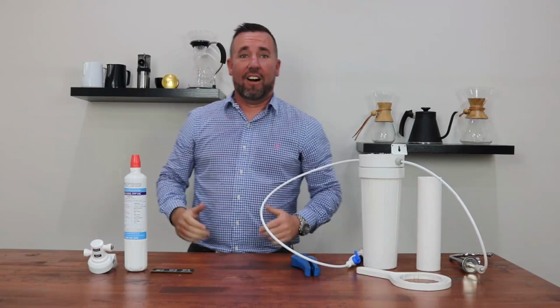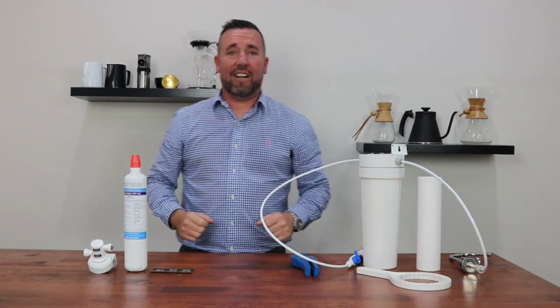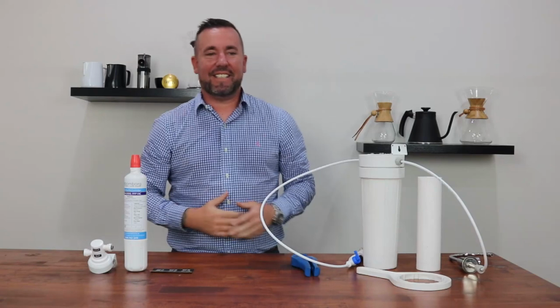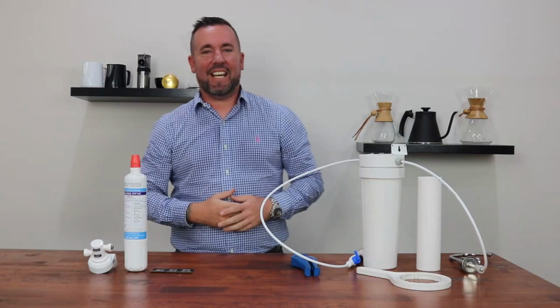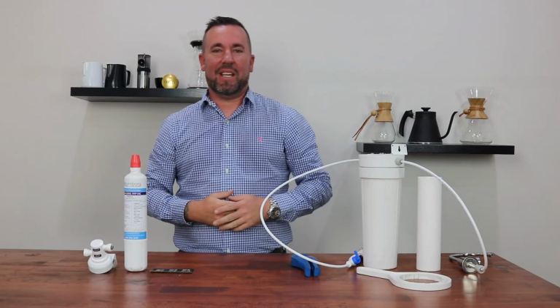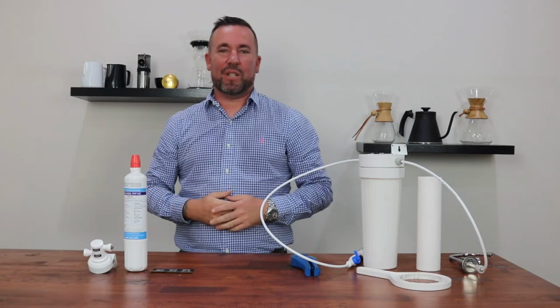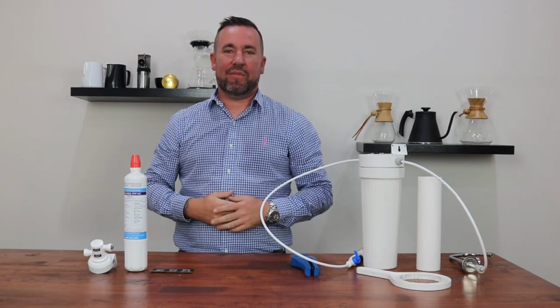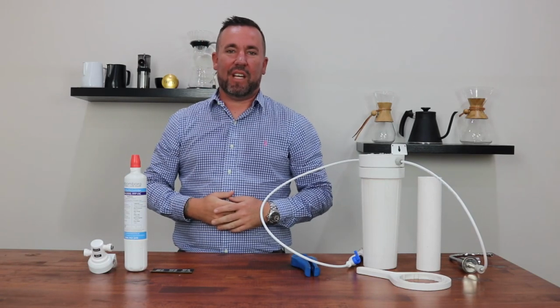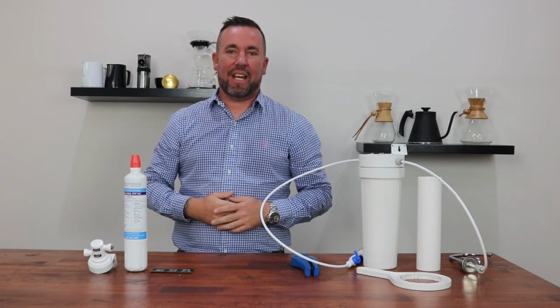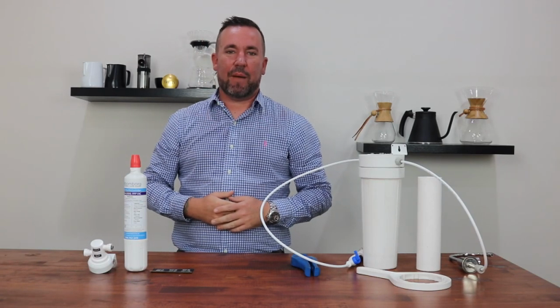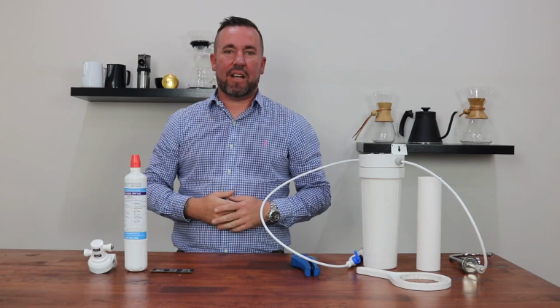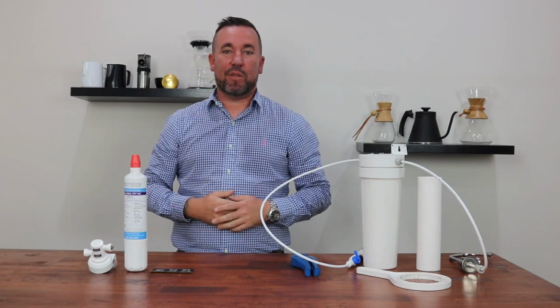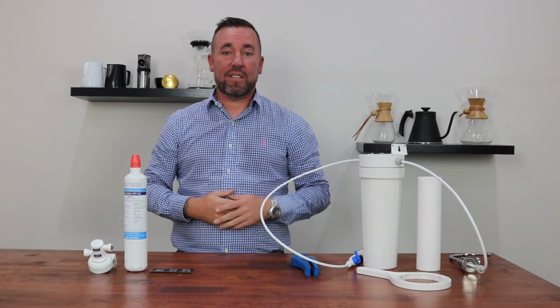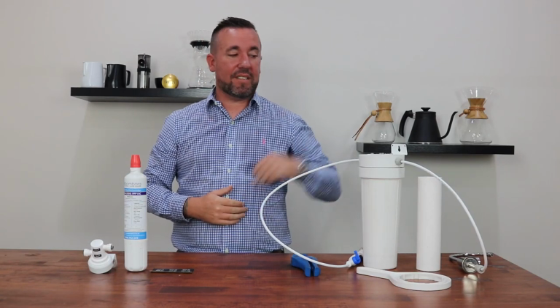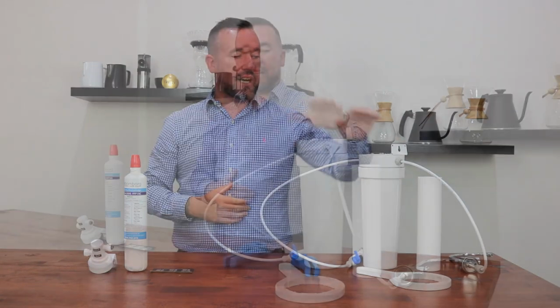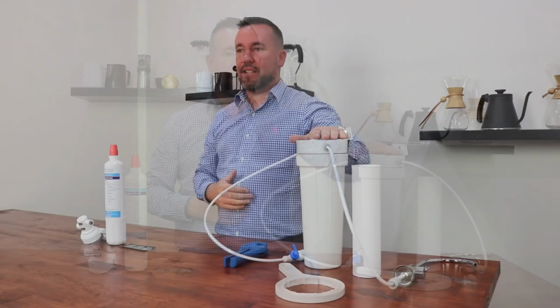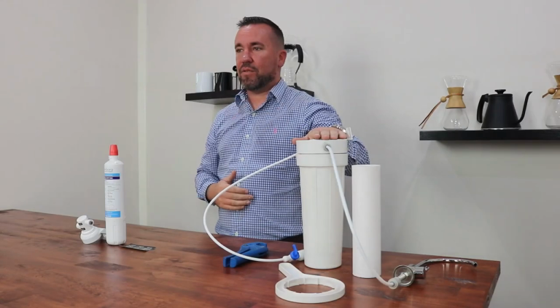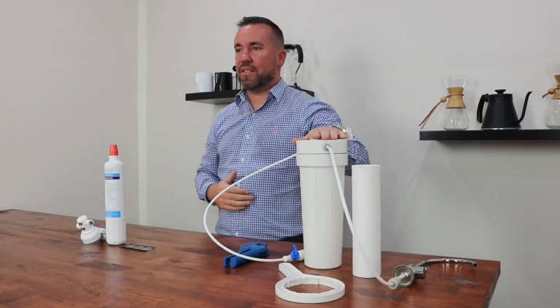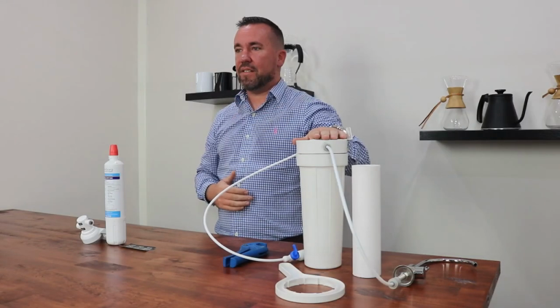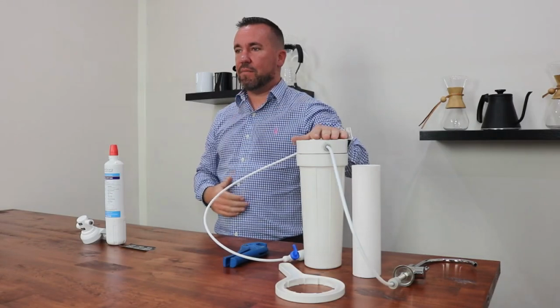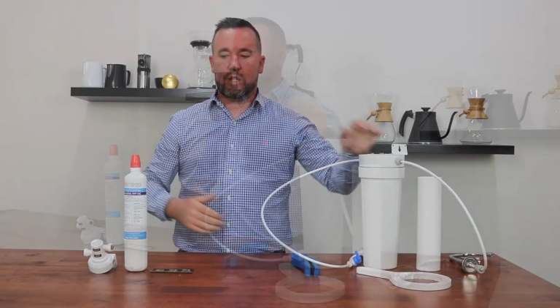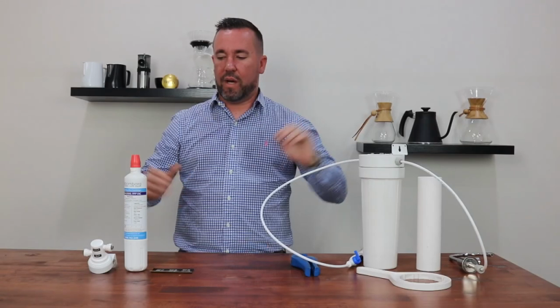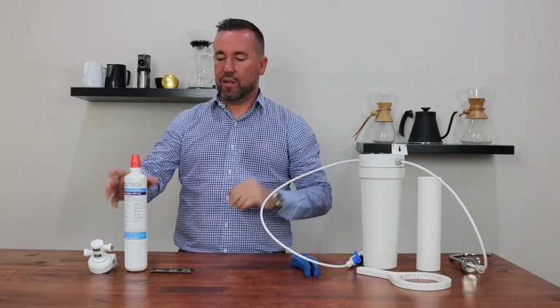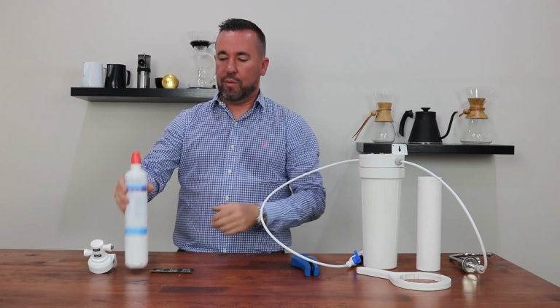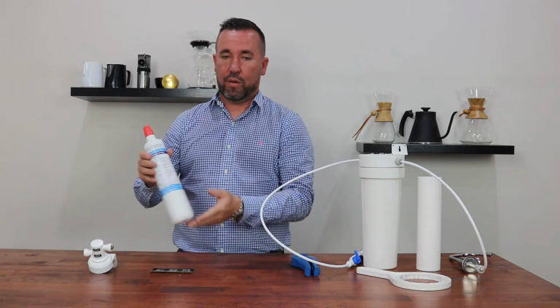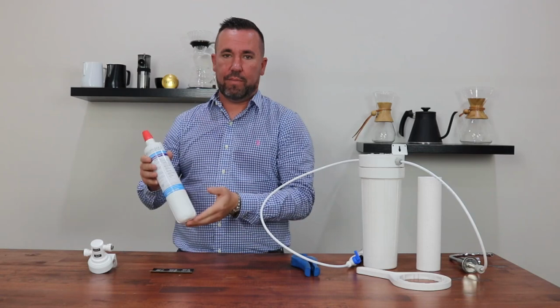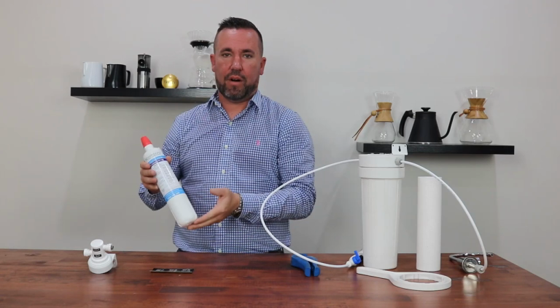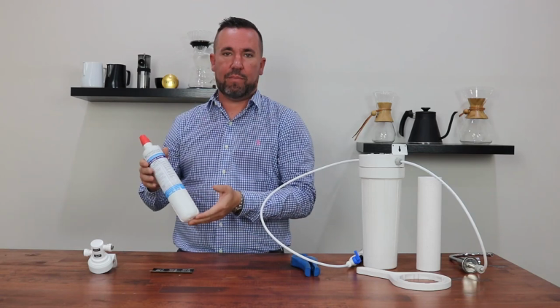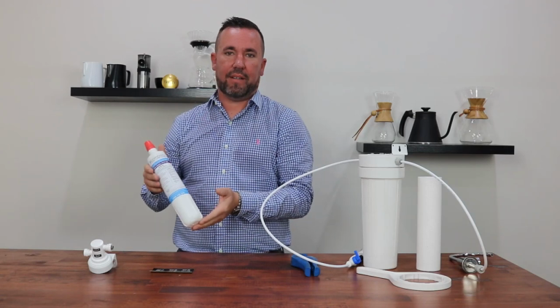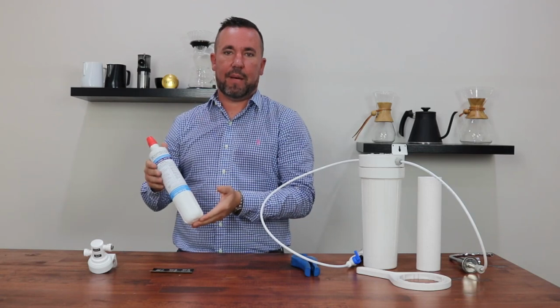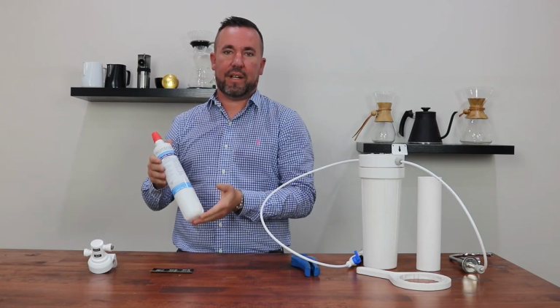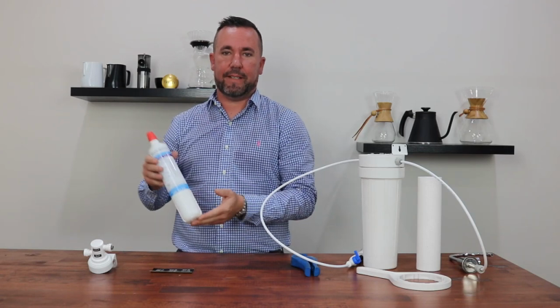Hi, Cam here with a quick video on how to upgrade from your existing undersea filtration system to our new Pure Pro Plus upgrade kit.